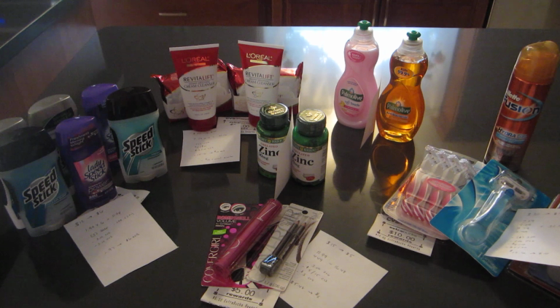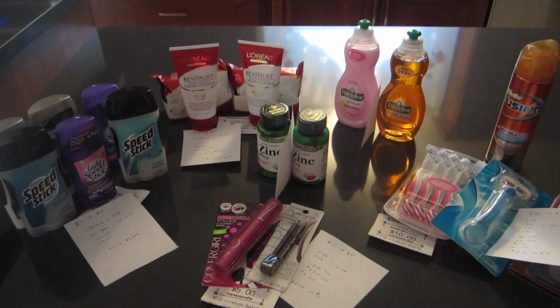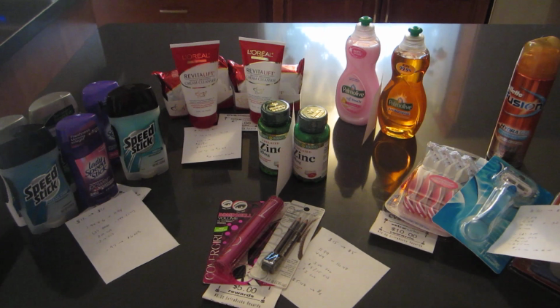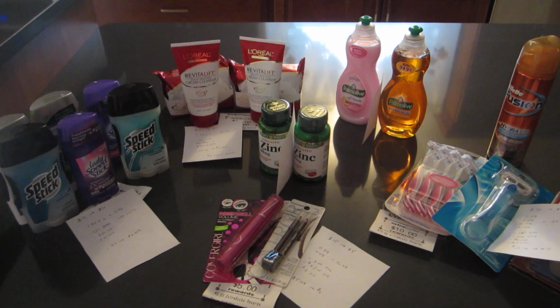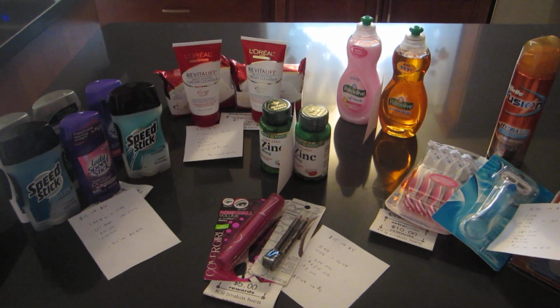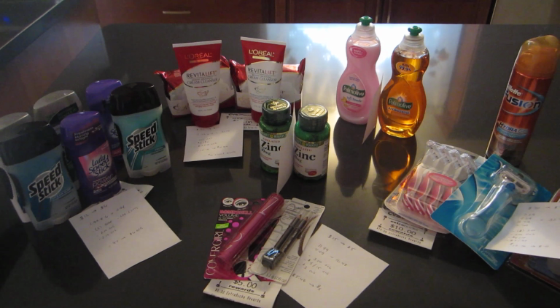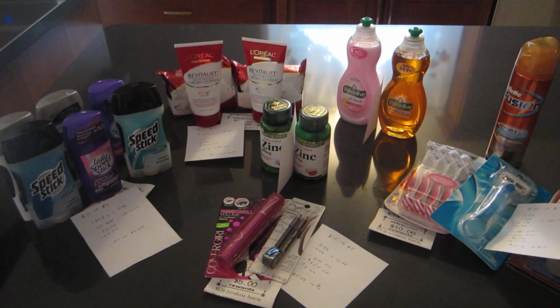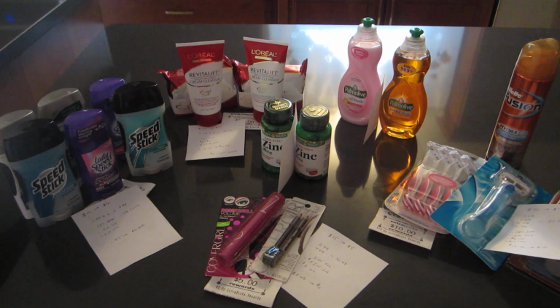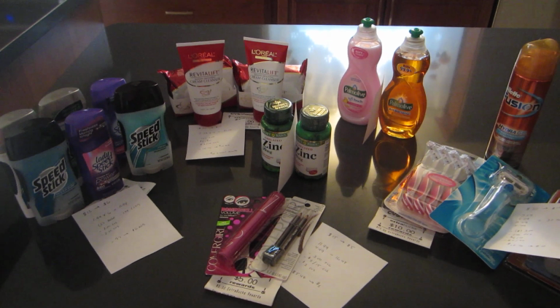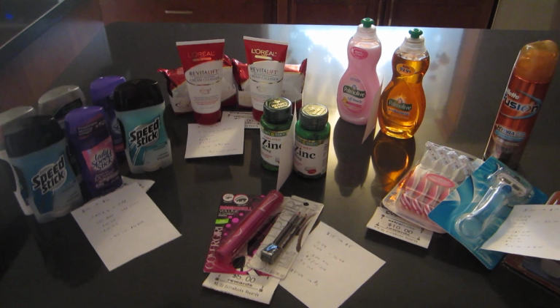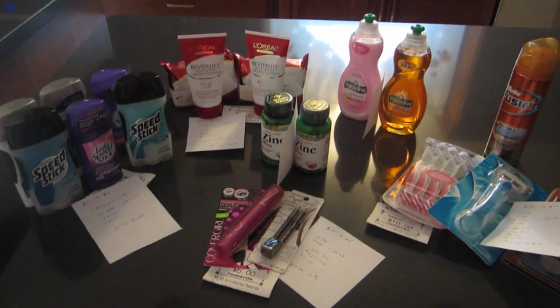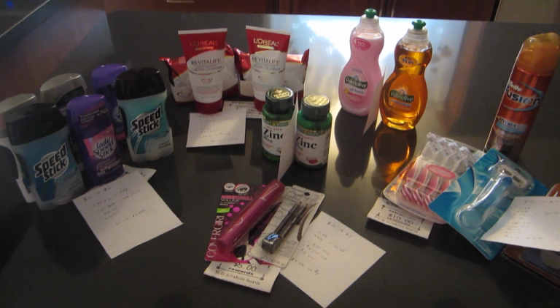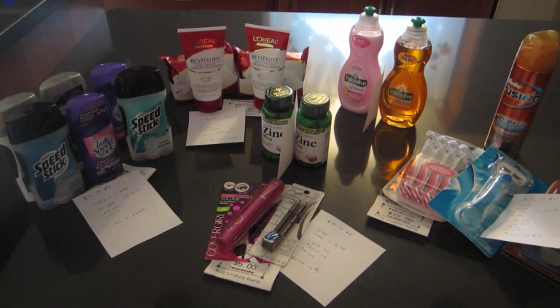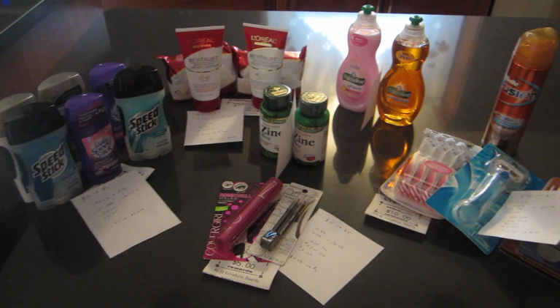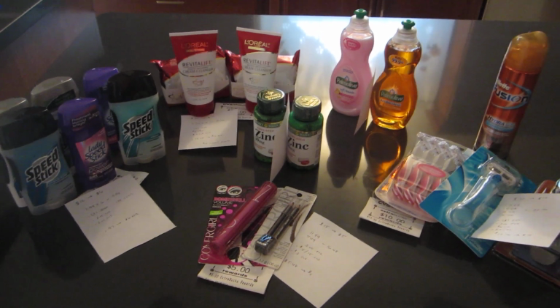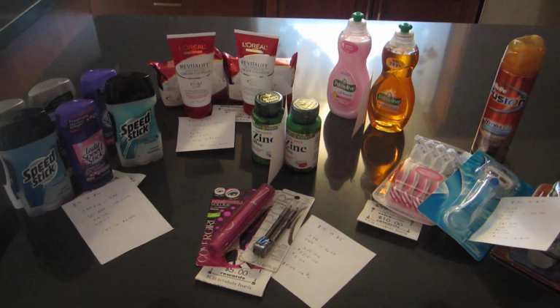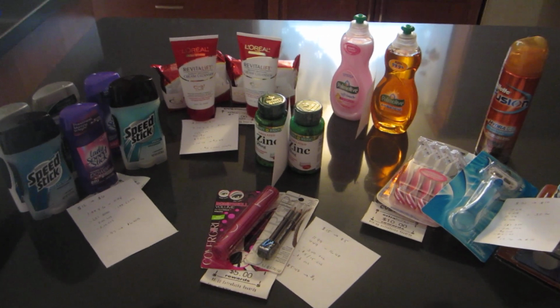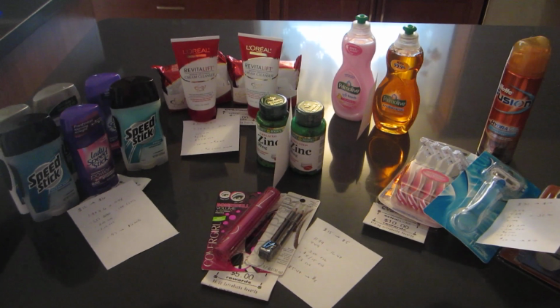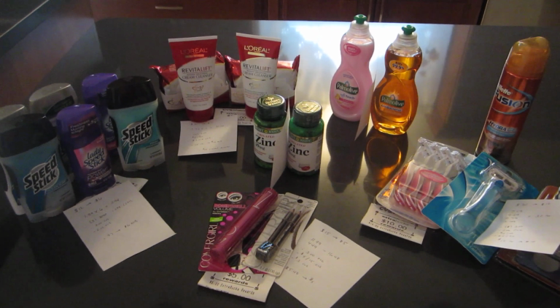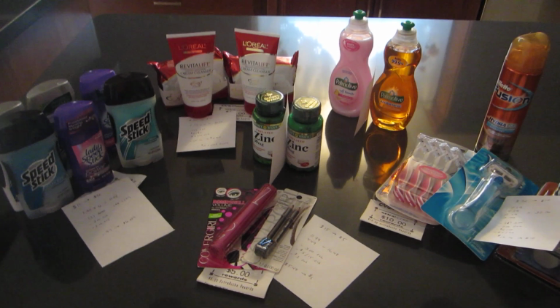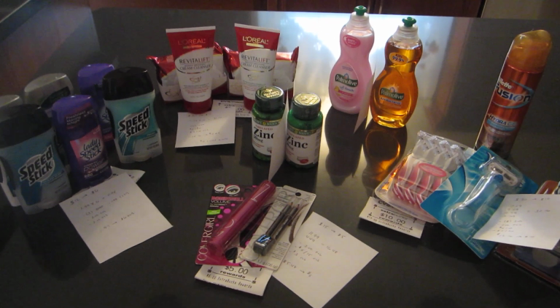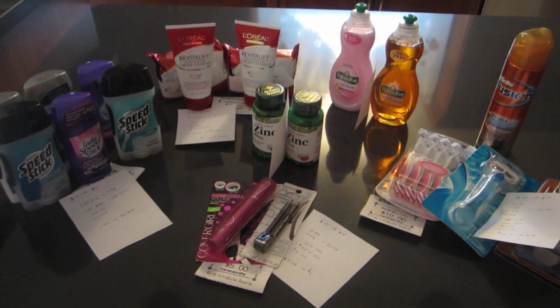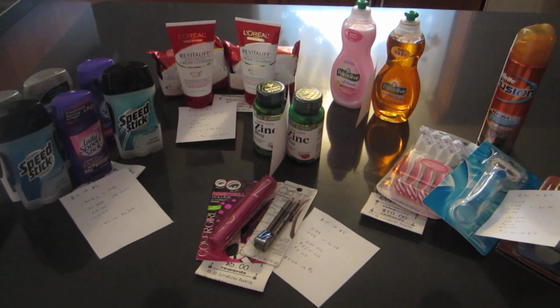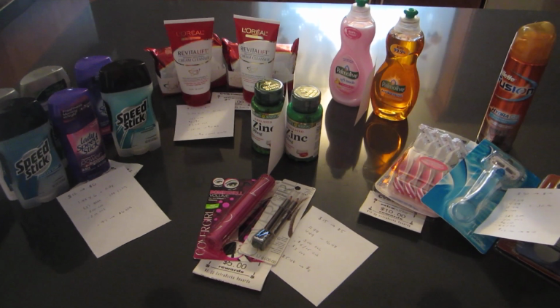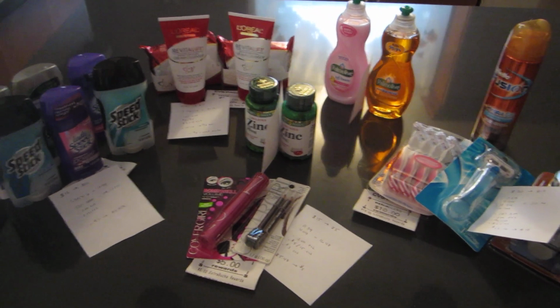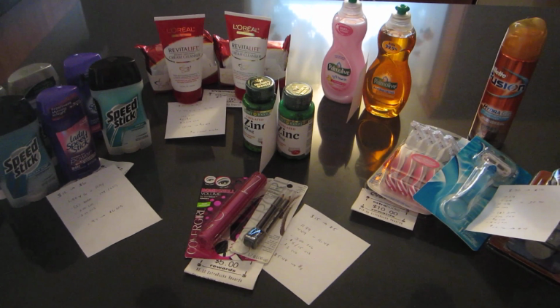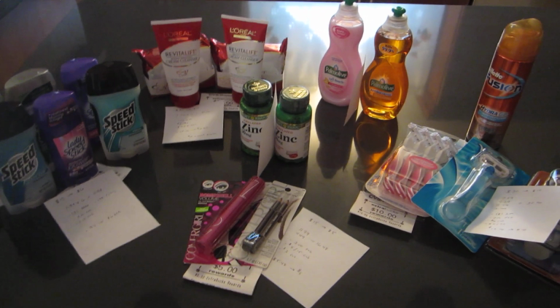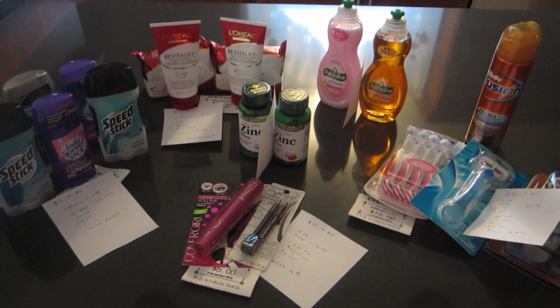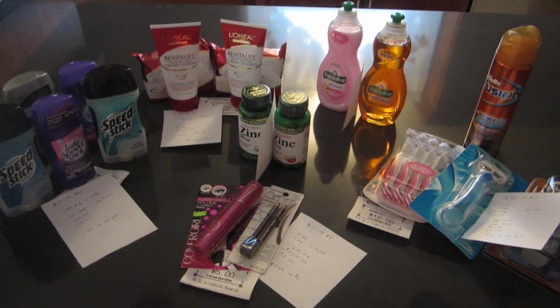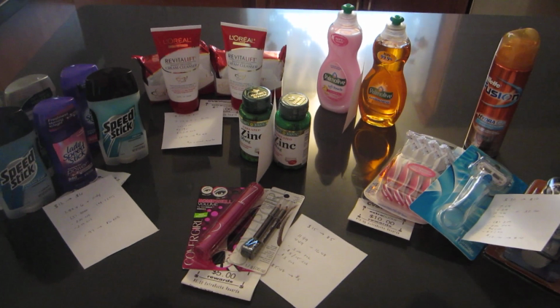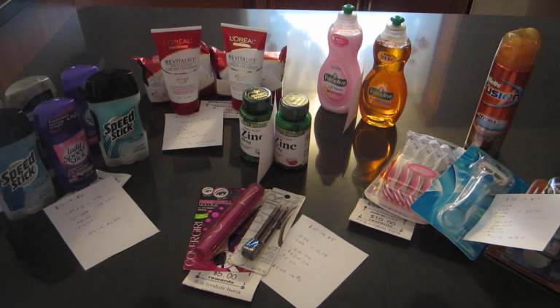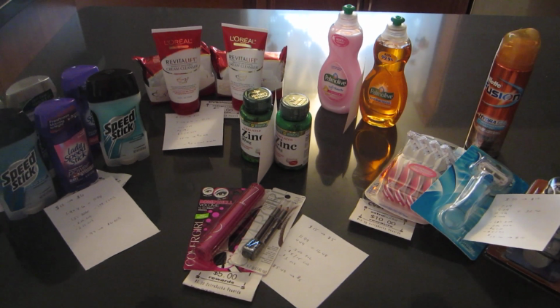Hey, it's Lisa with L.A. Savings, and these are the CVS deals for the week of January 19th.